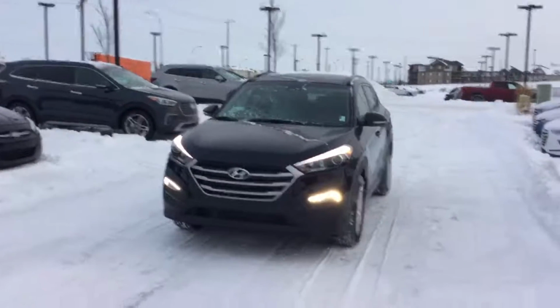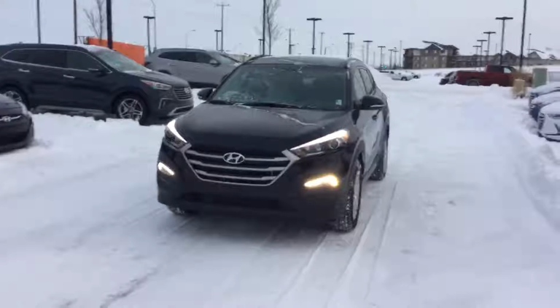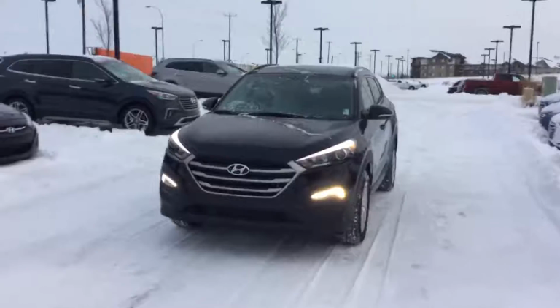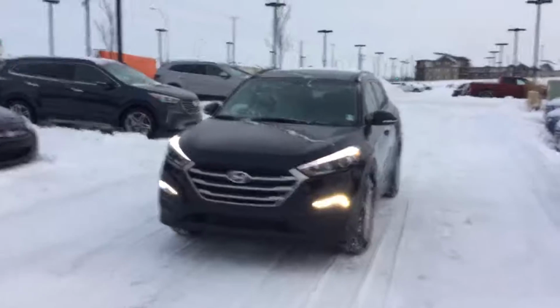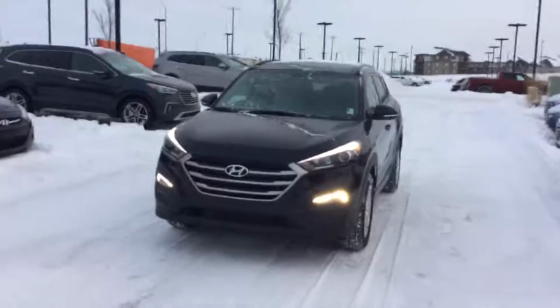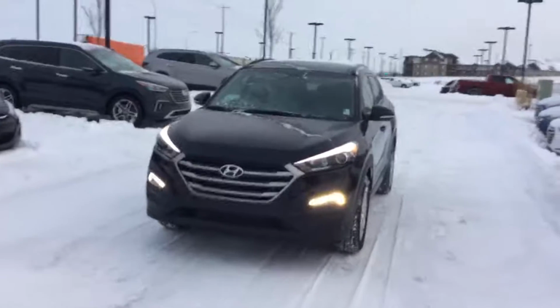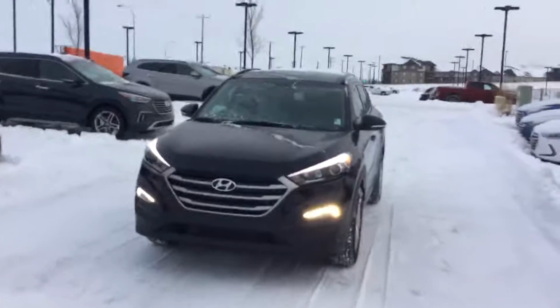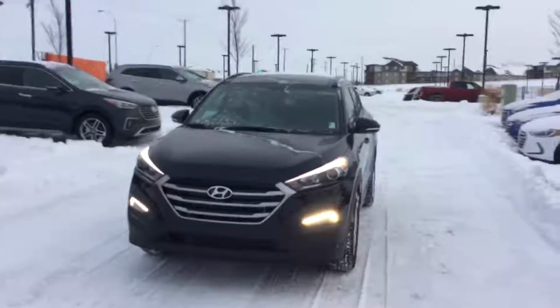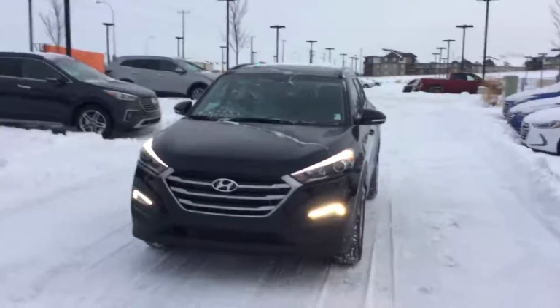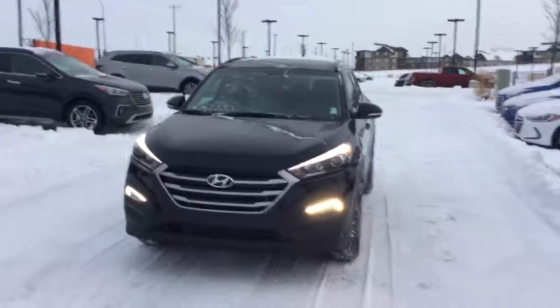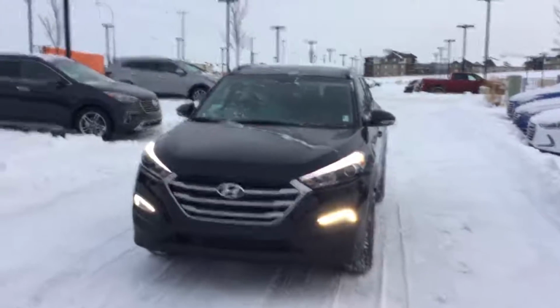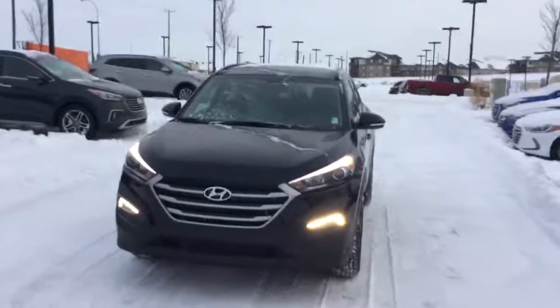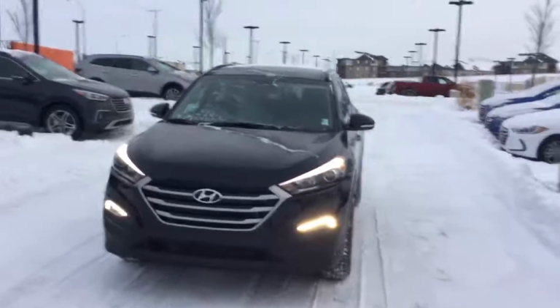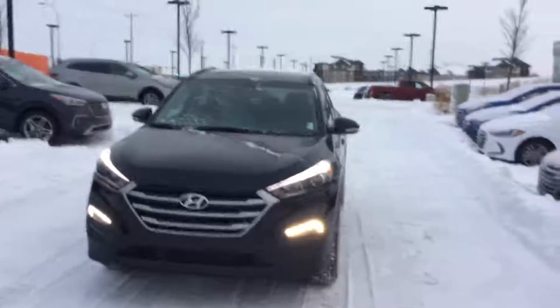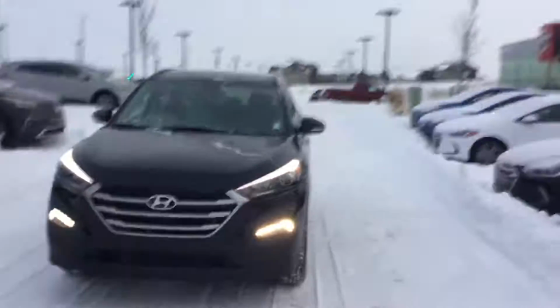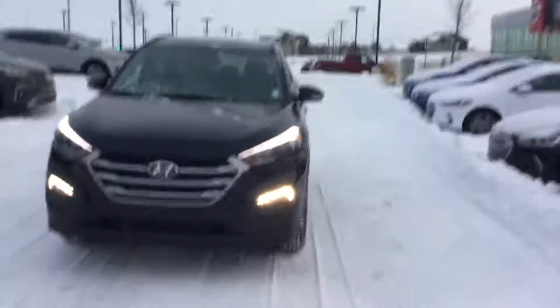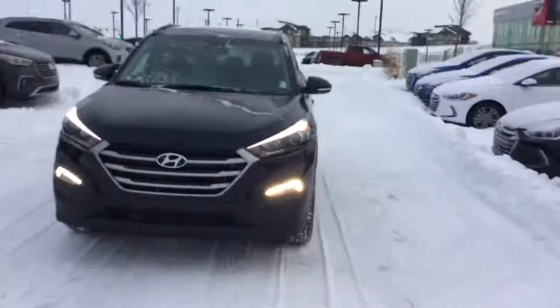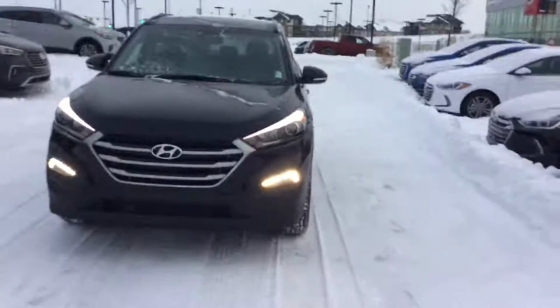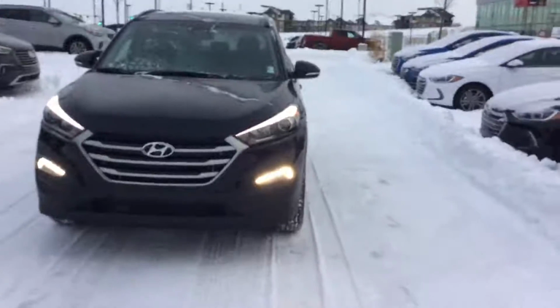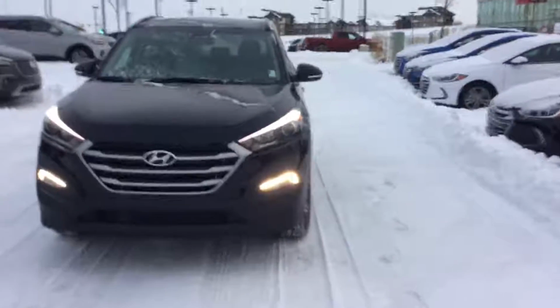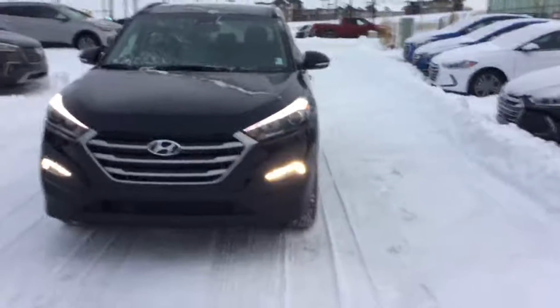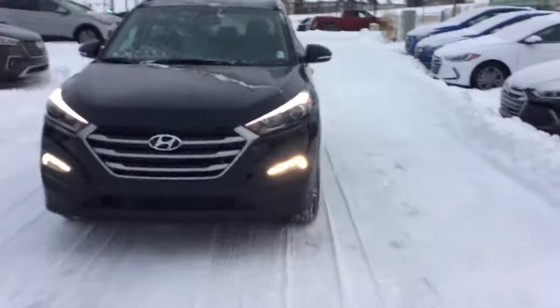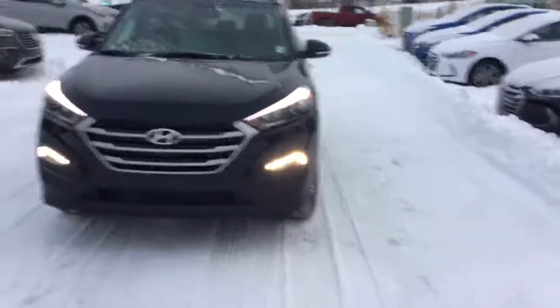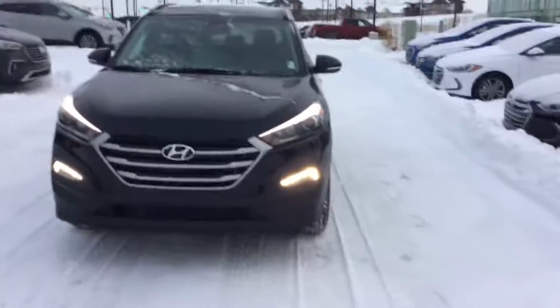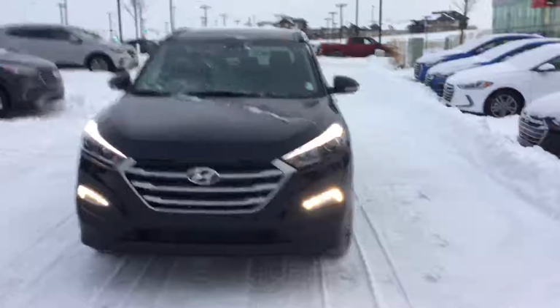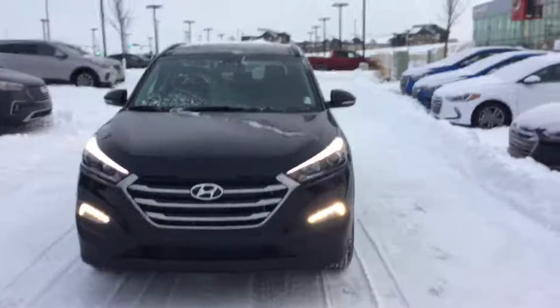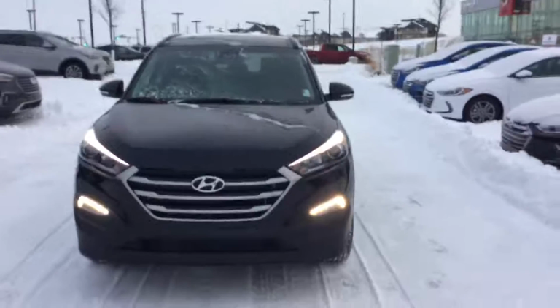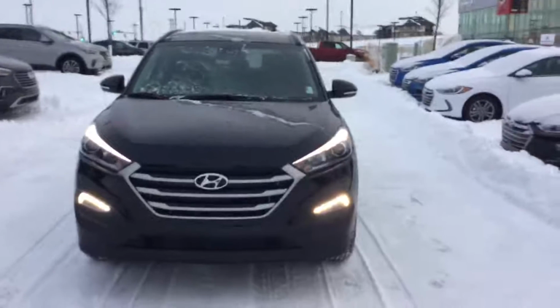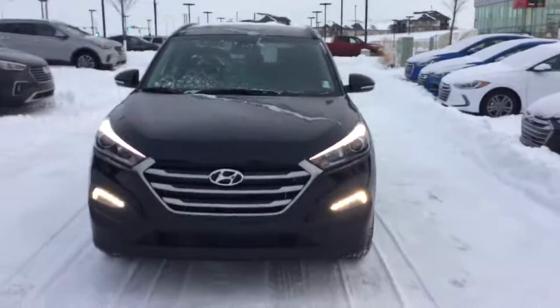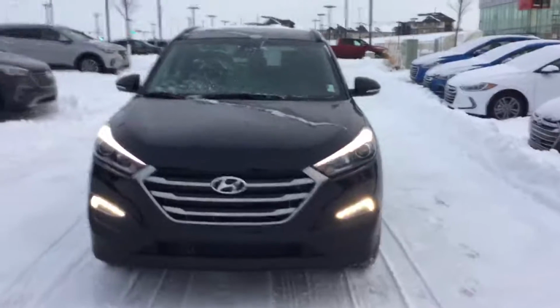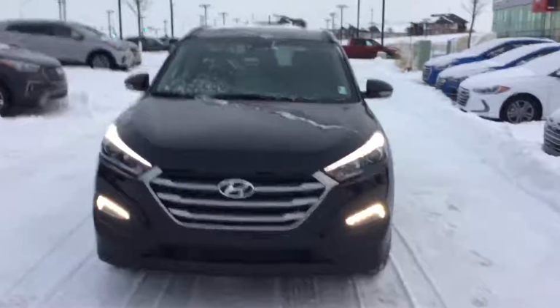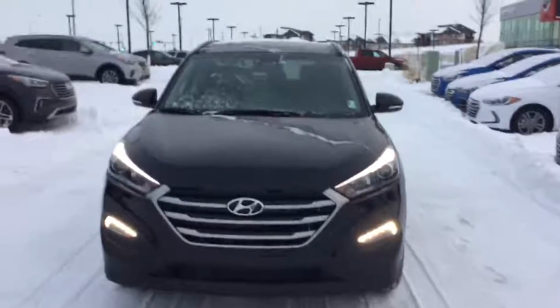At the front of the vehicle you'll notice we have the beautiful daytime running lights, LED fog lights, as well as the beautiful Hyundai grille.